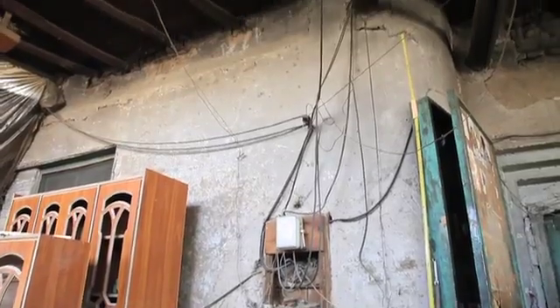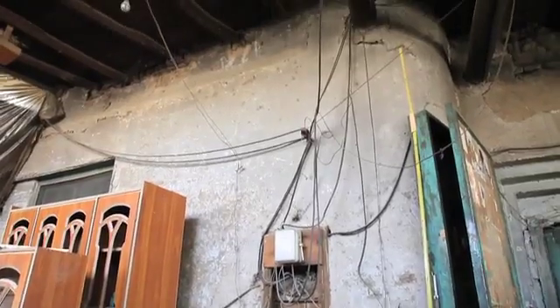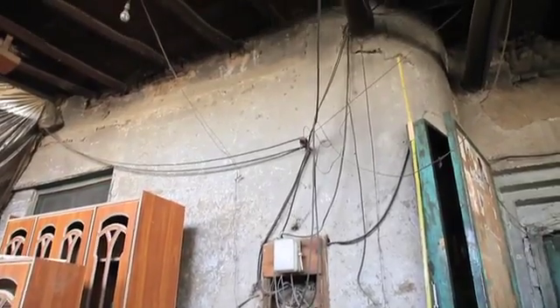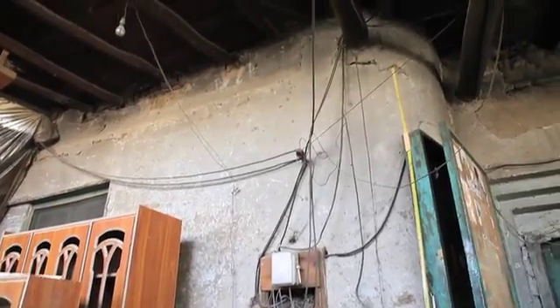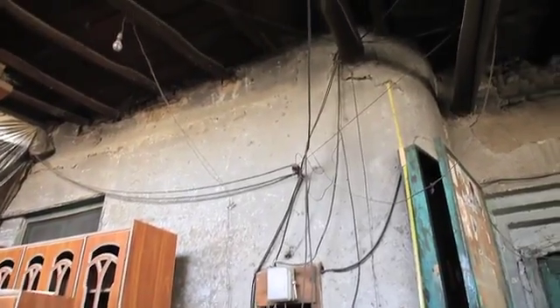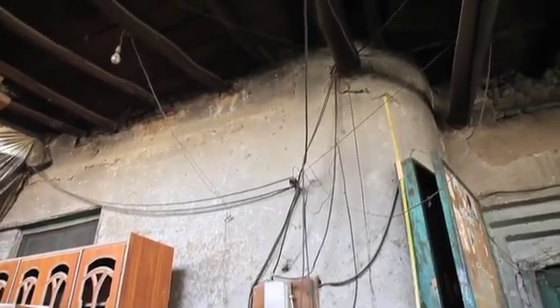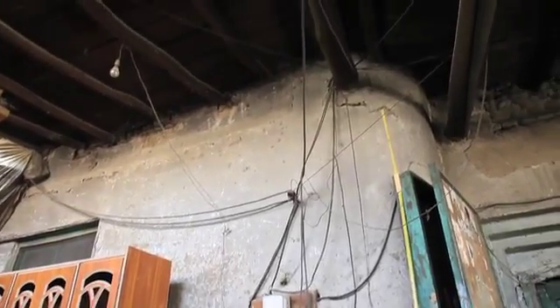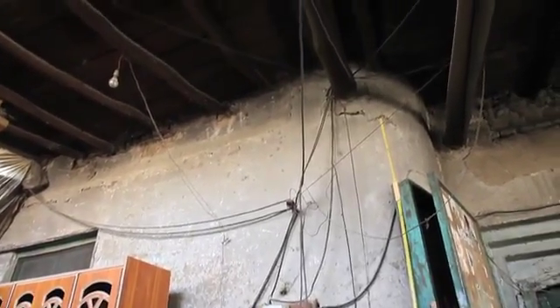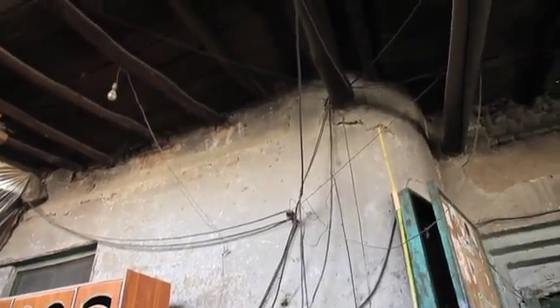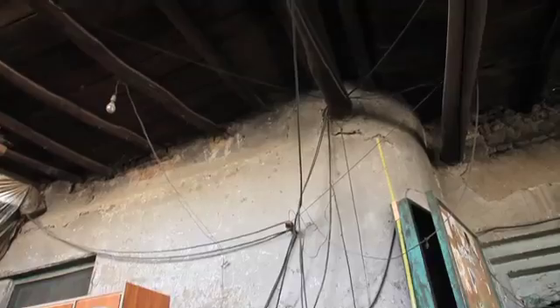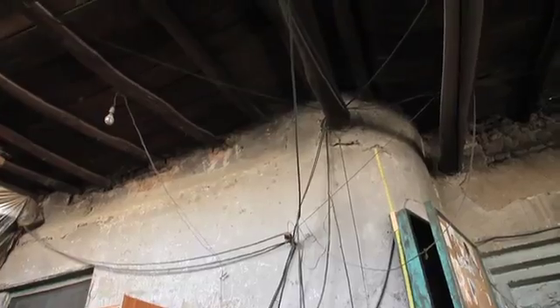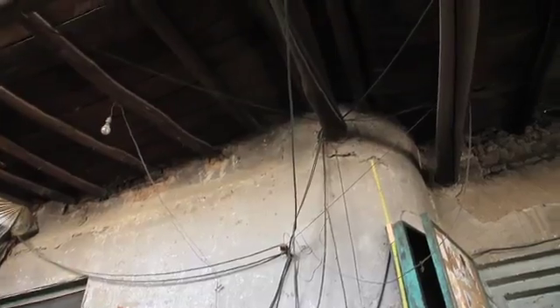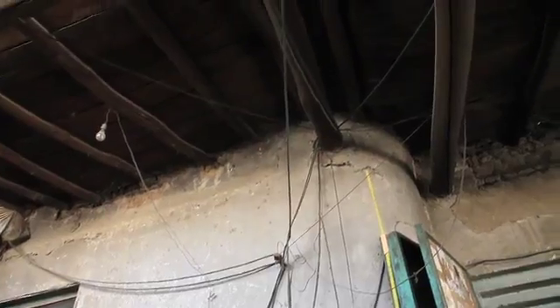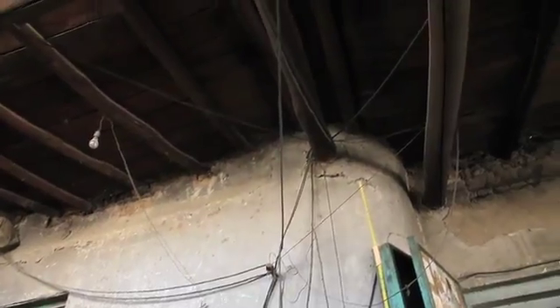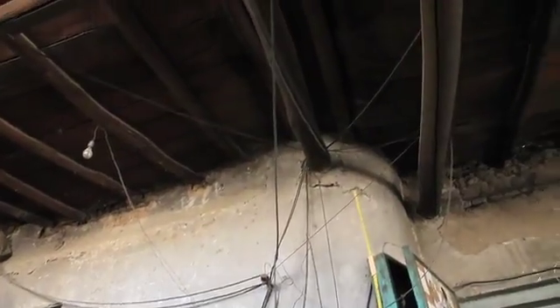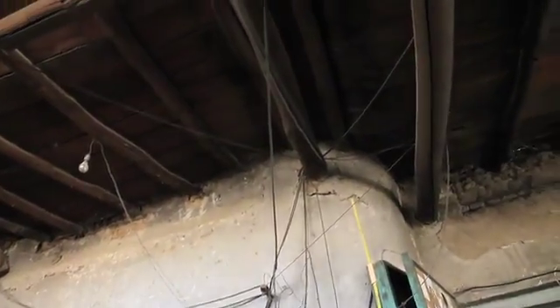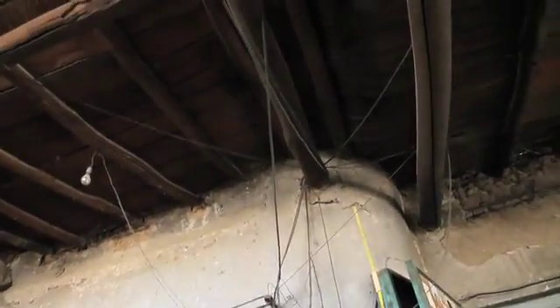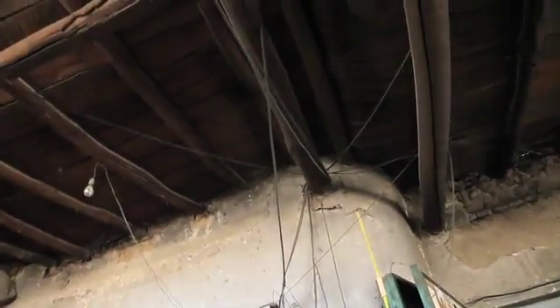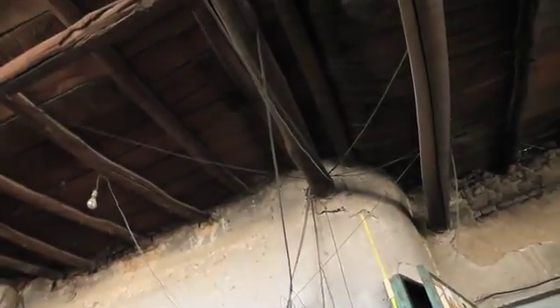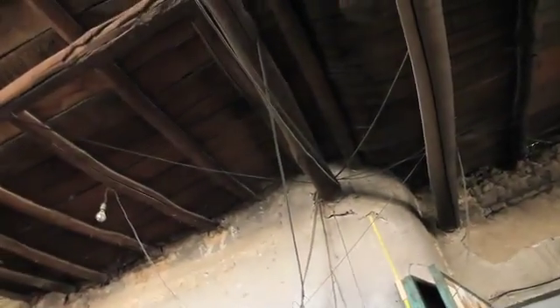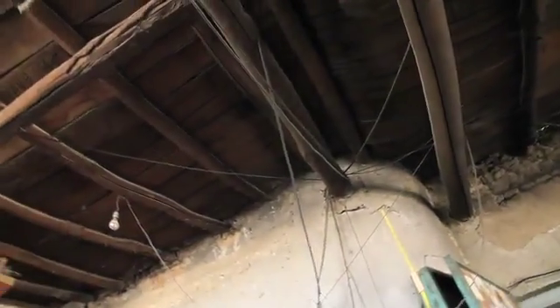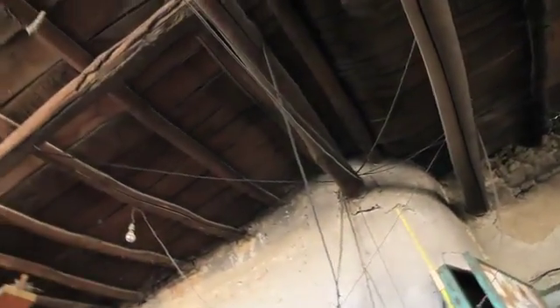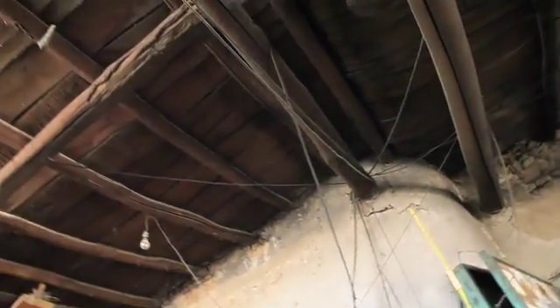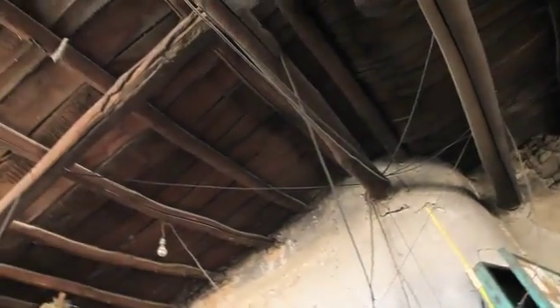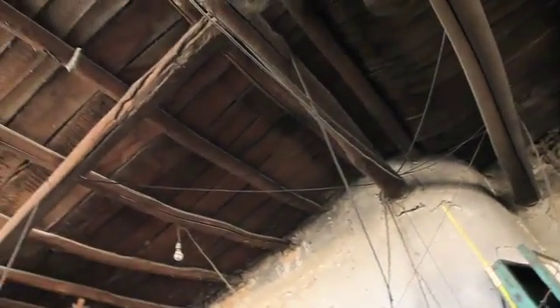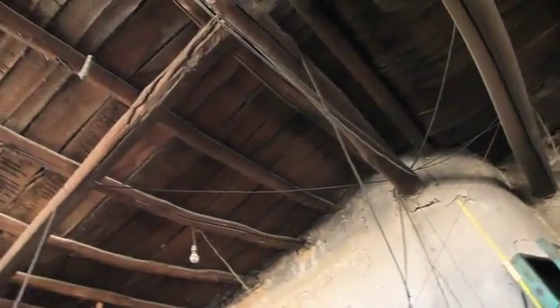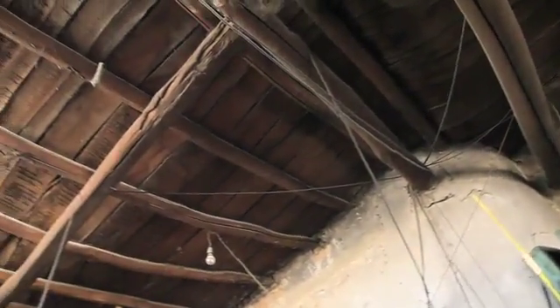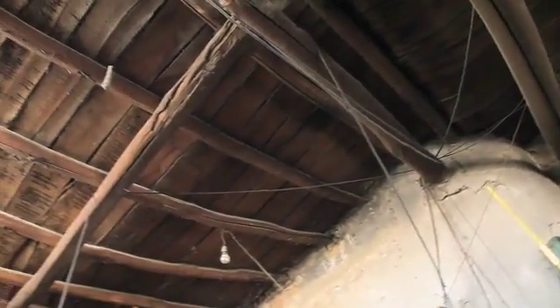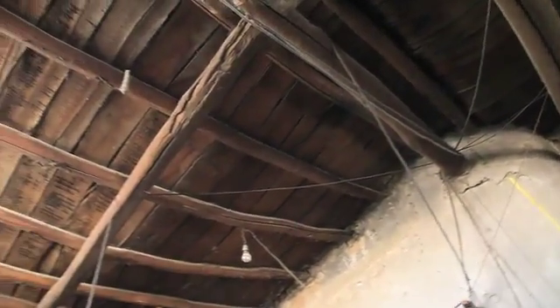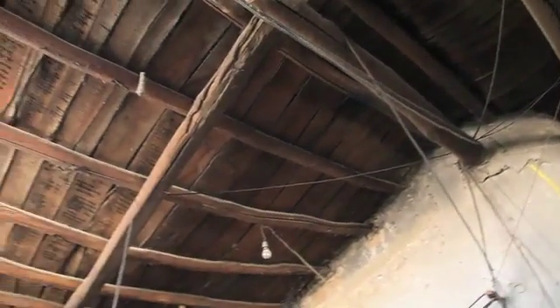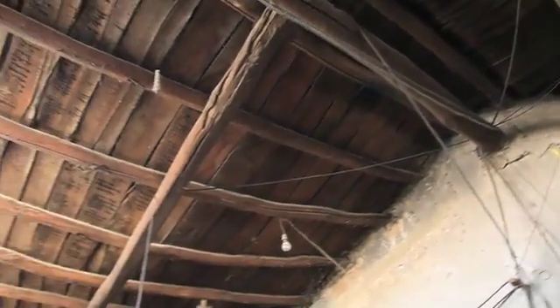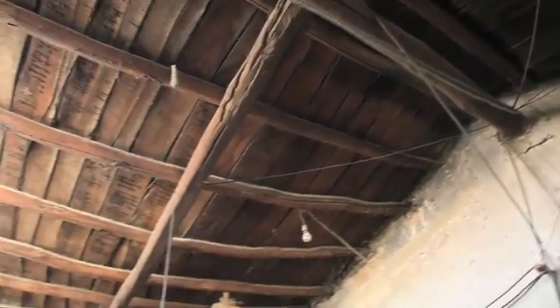Oh no! Another power cut! How can he bring life to these electrical accessories?